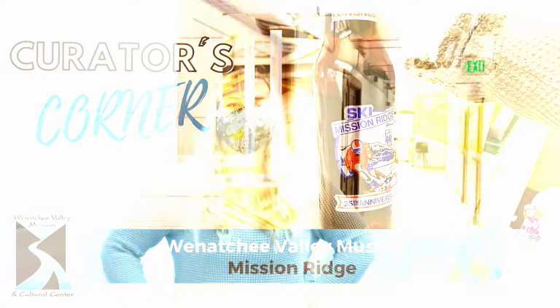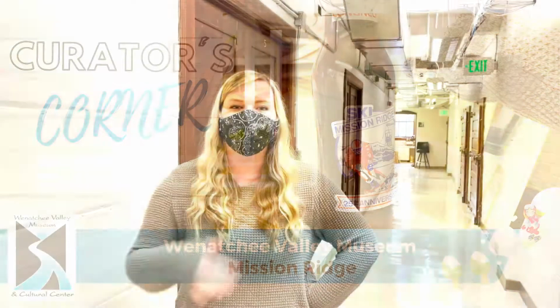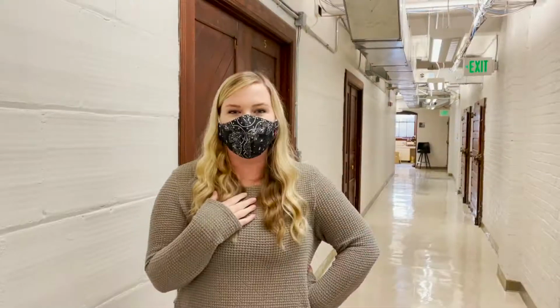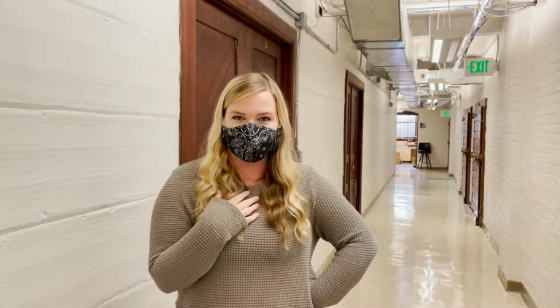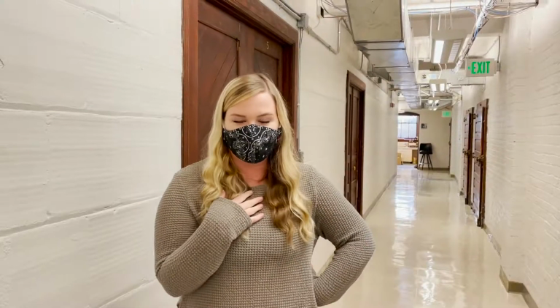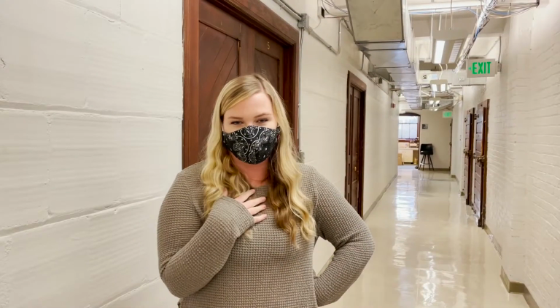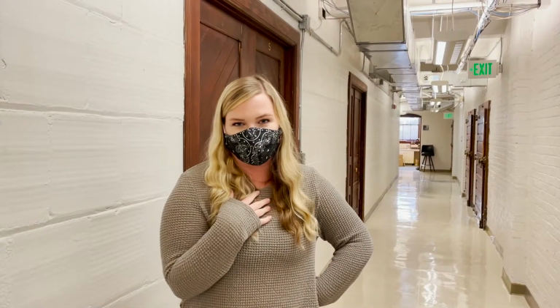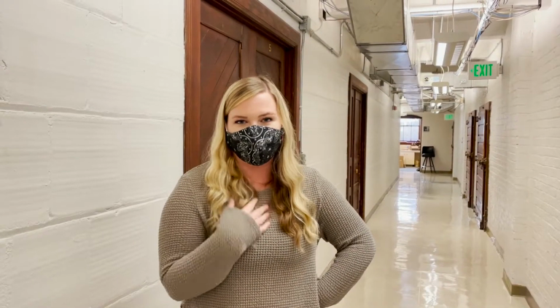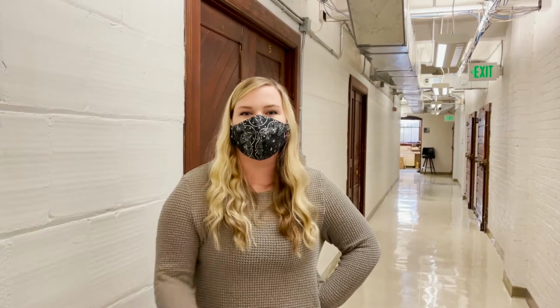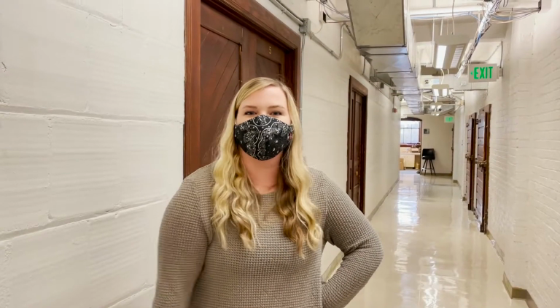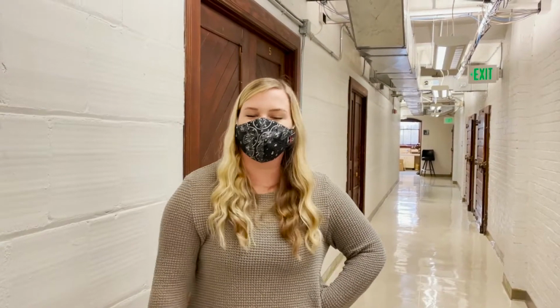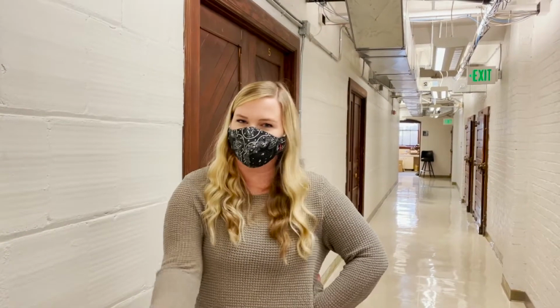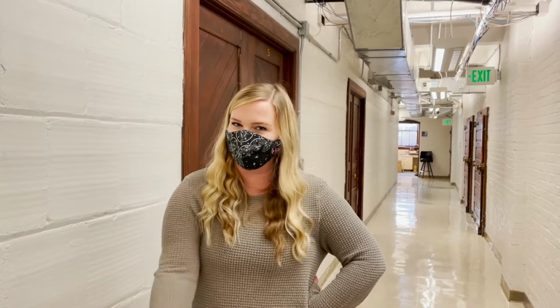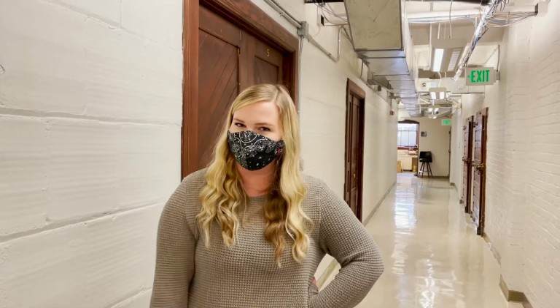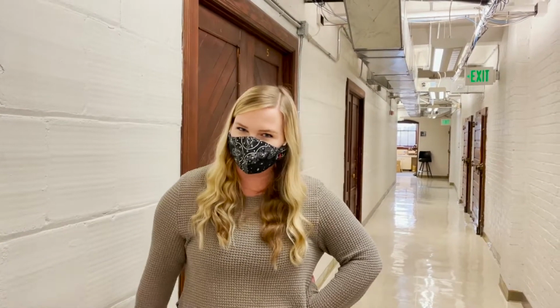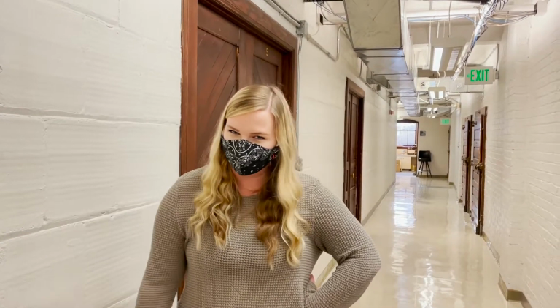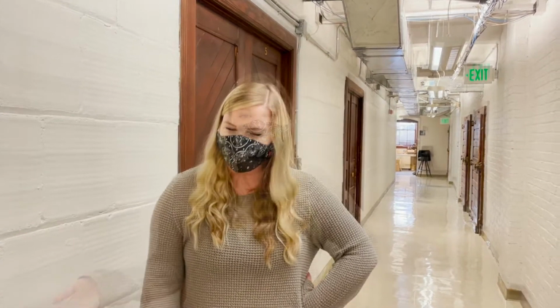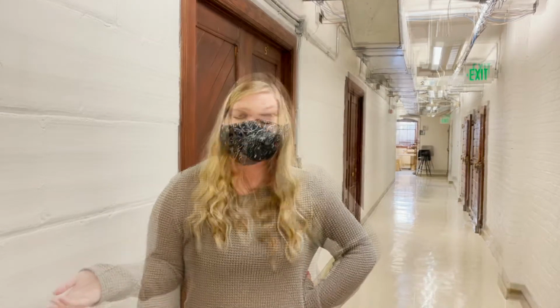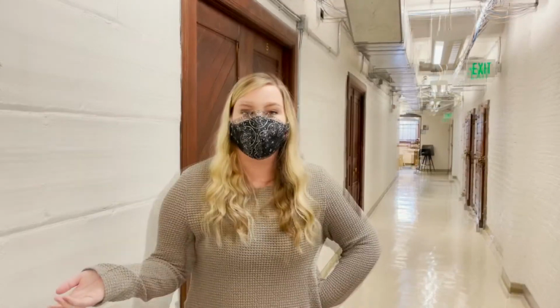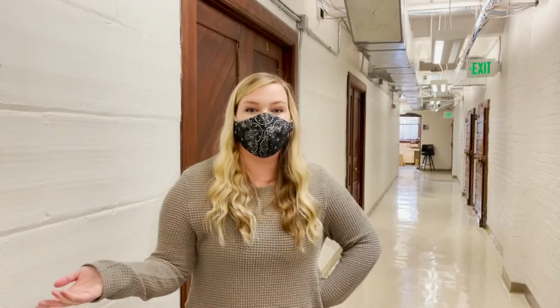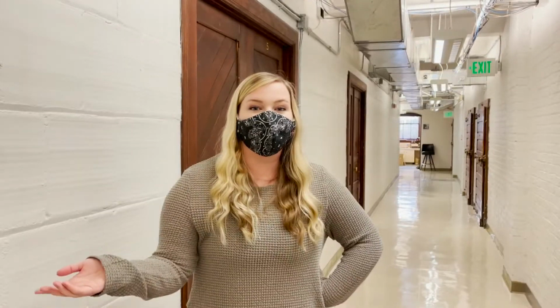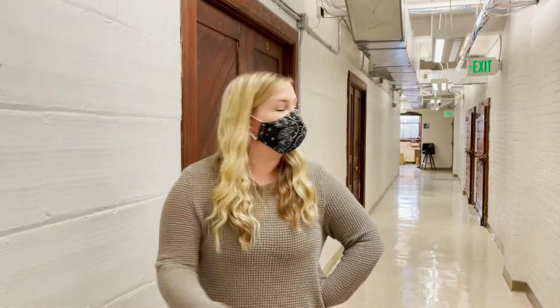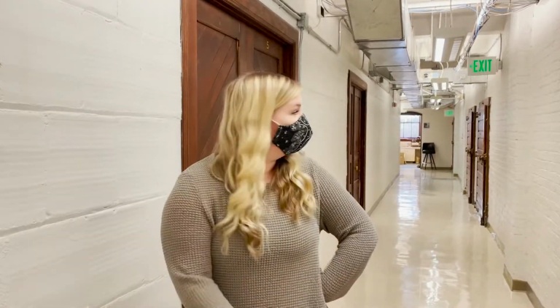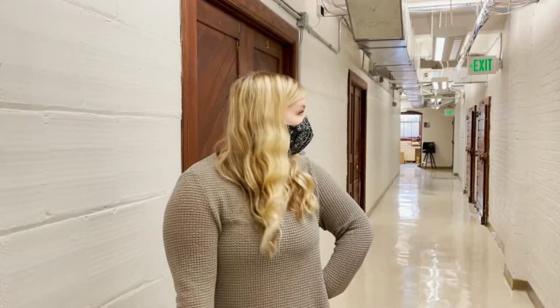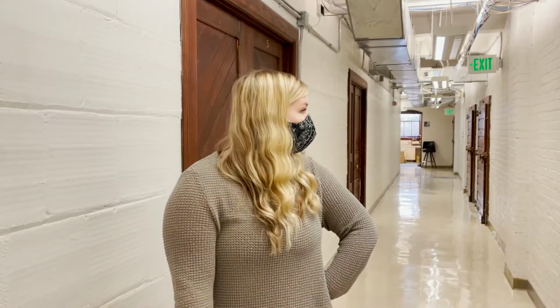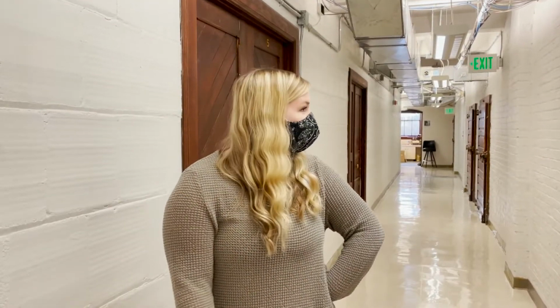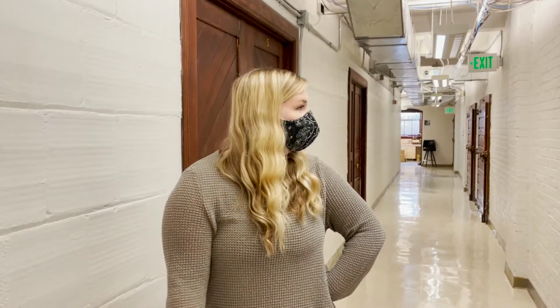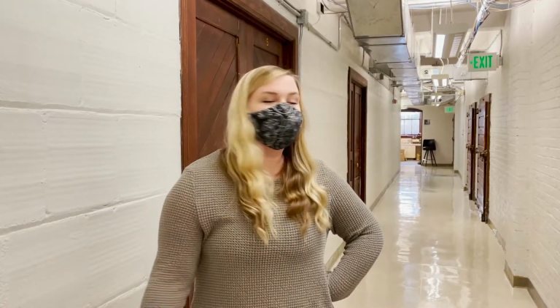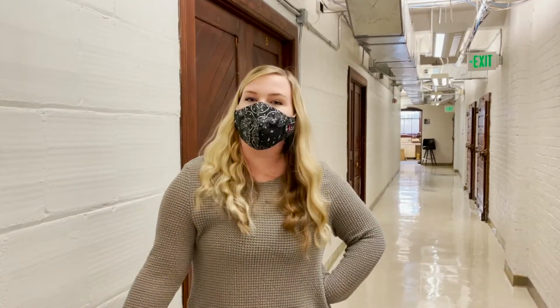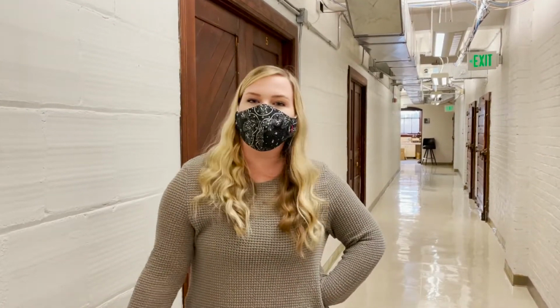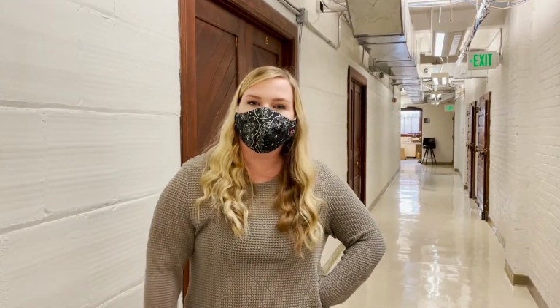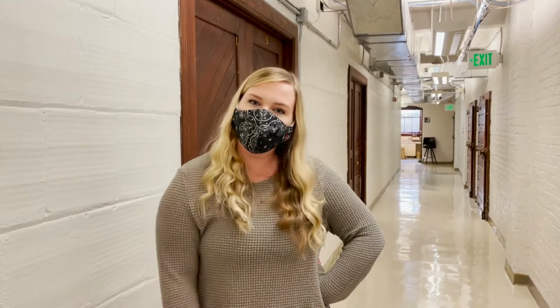Welcome back to Curator's Corner. I'm Anna Spencer. This is Jill Sheets. Hello. We're gonna find some items in our collection in reference to Mission Ridge.